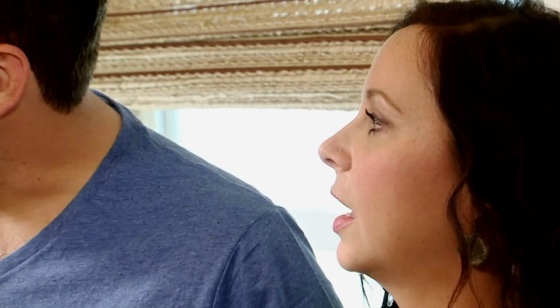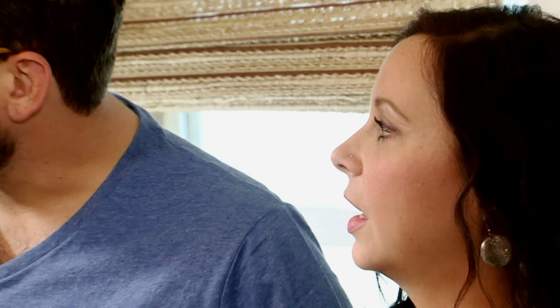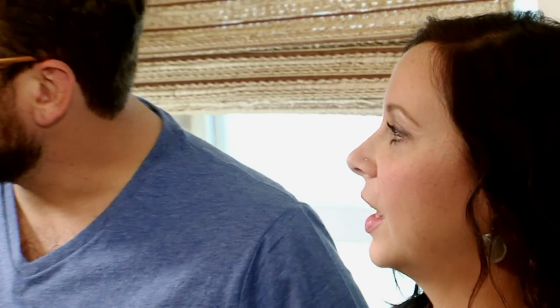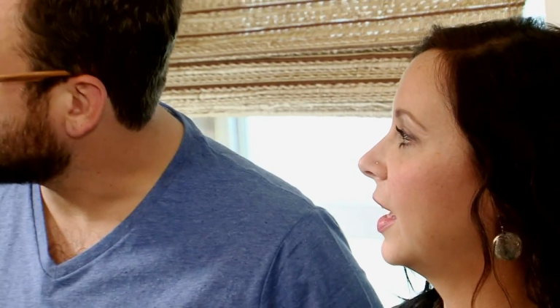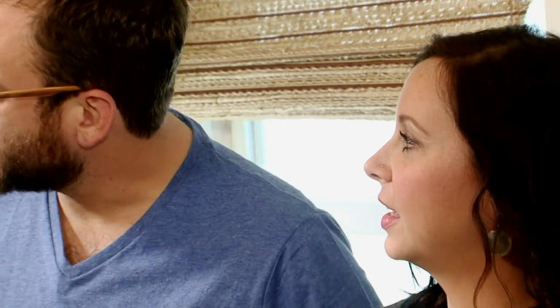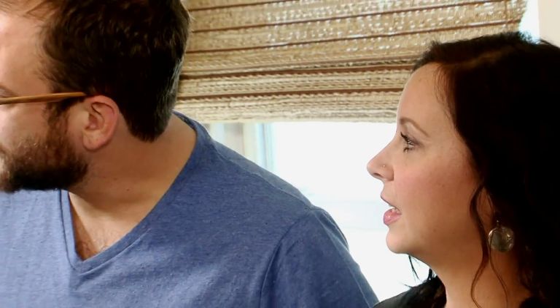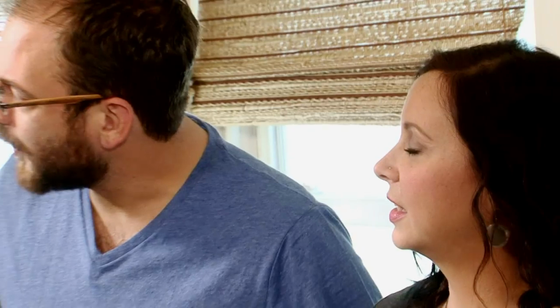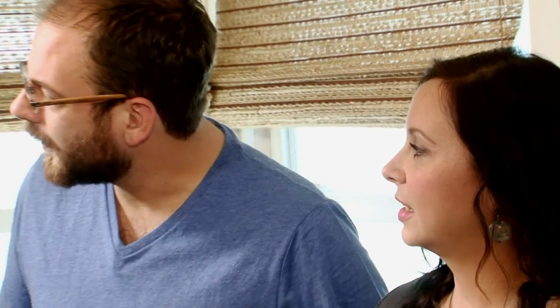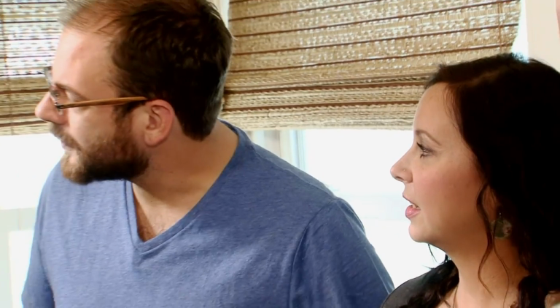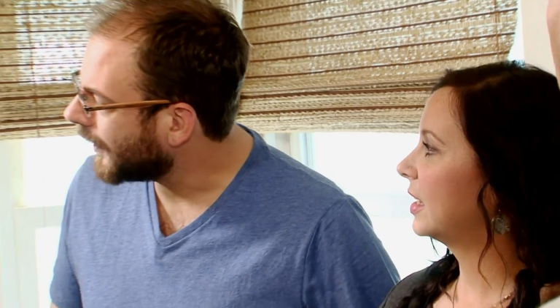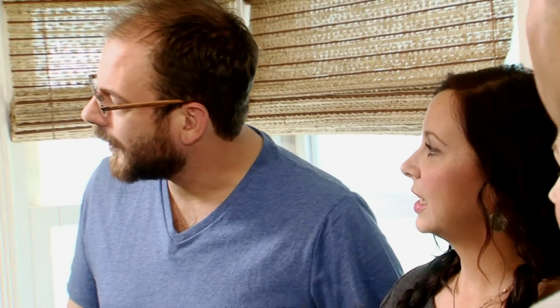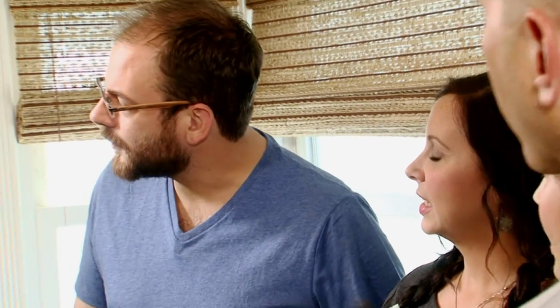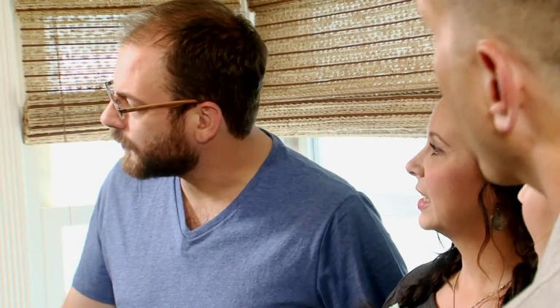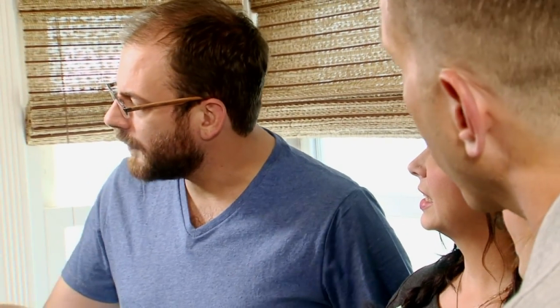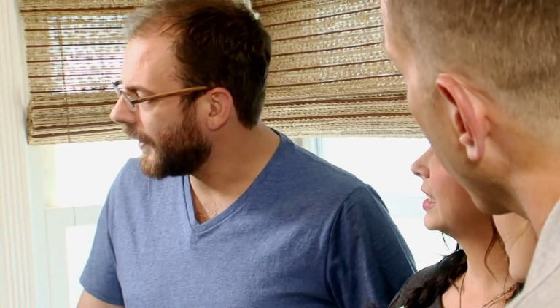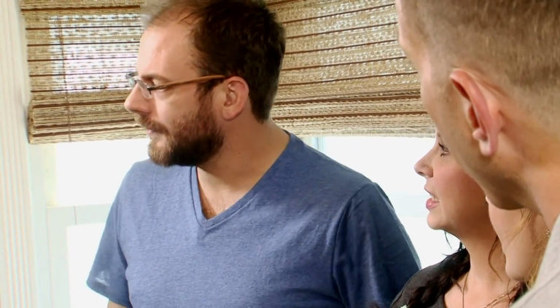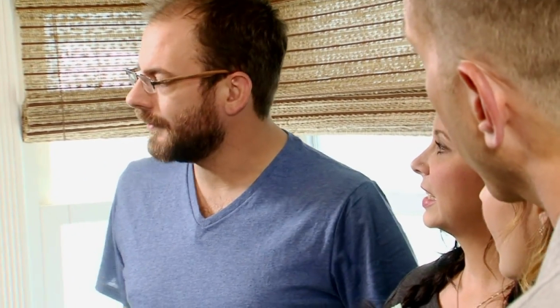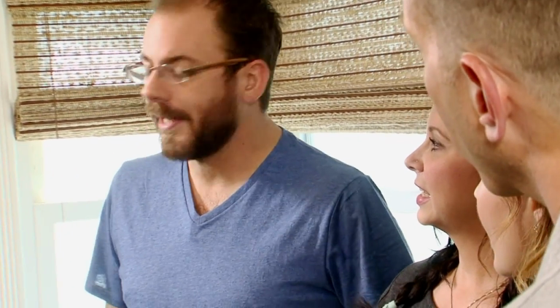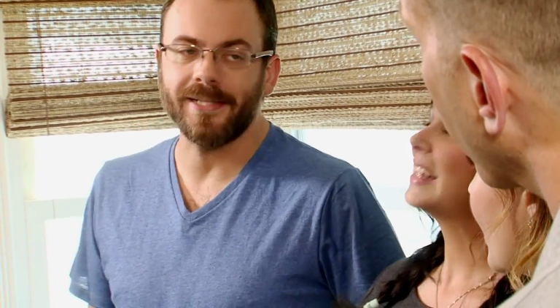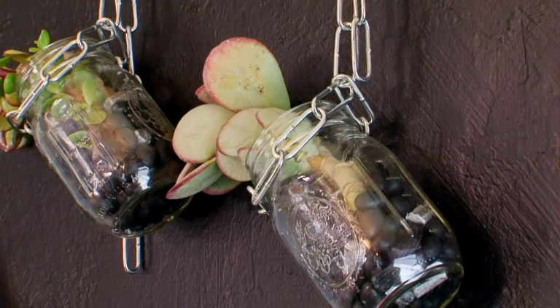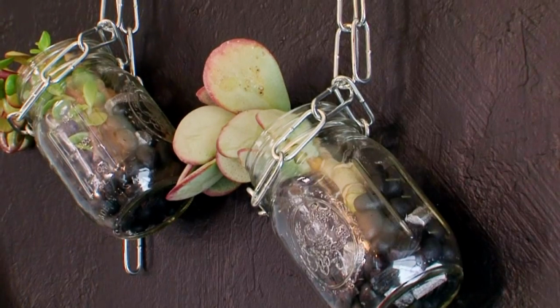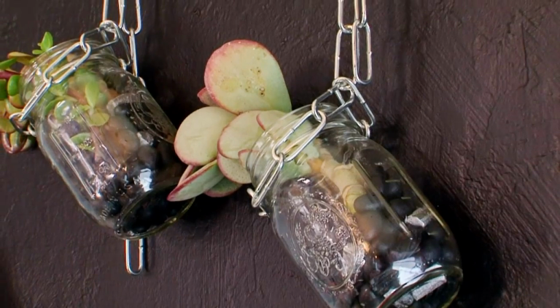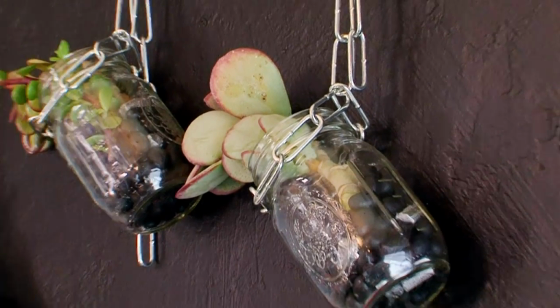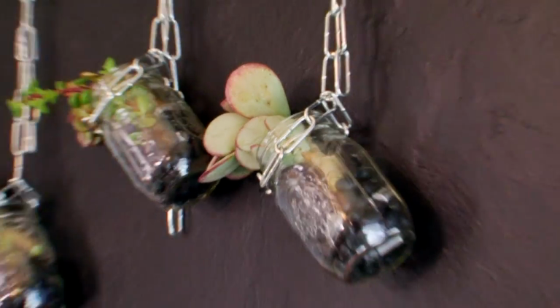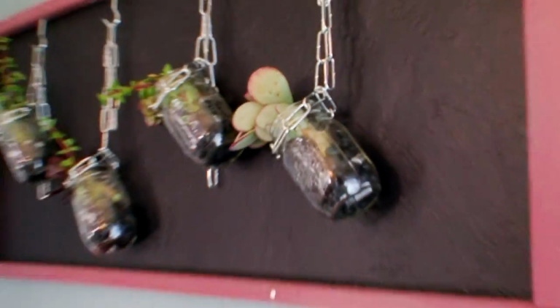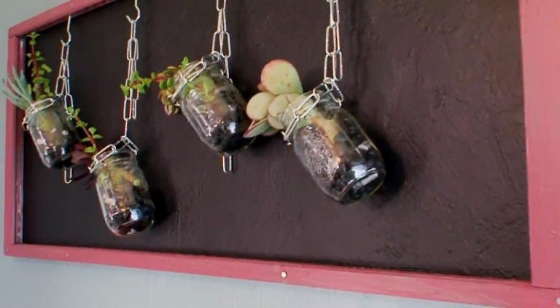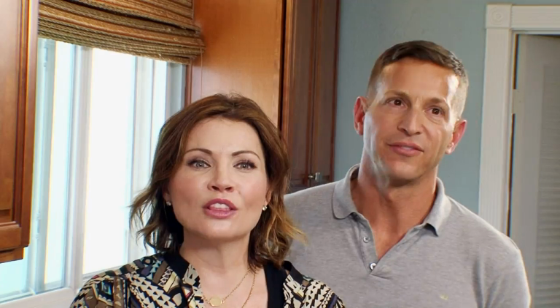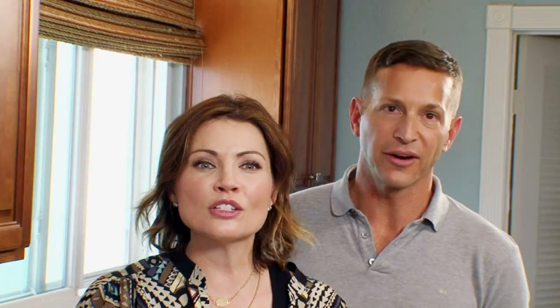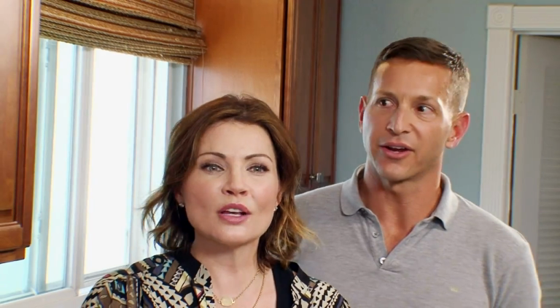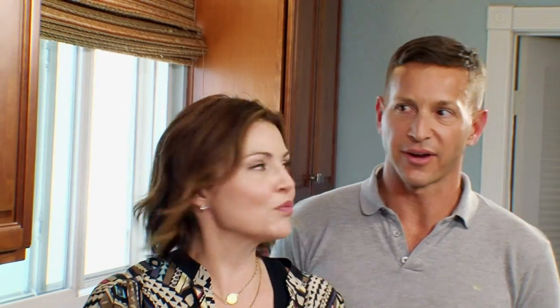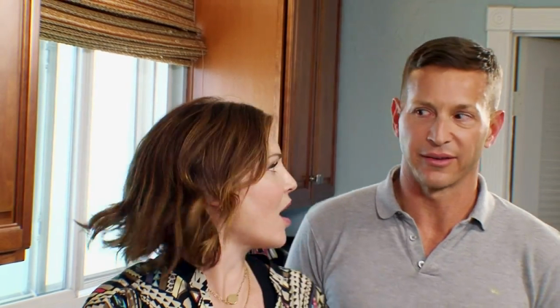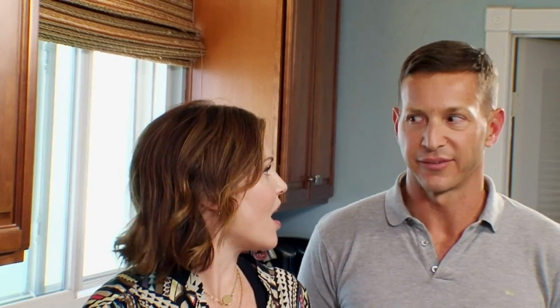Actually, inside the jars are spray-painted candy. What? Yeah. It looks like rocks.